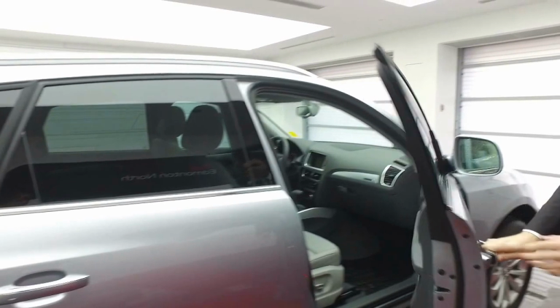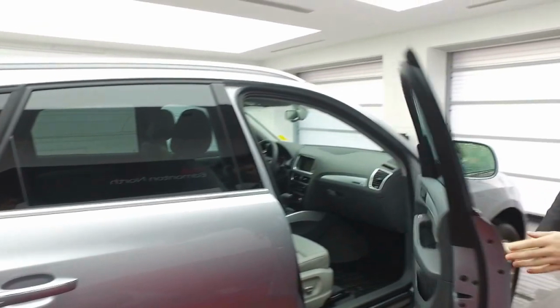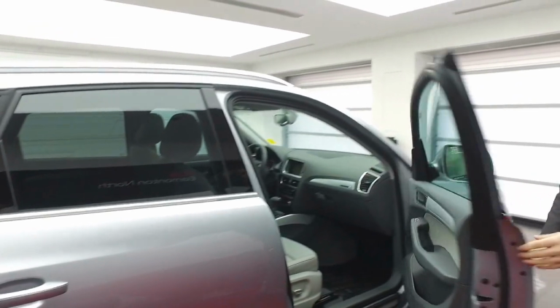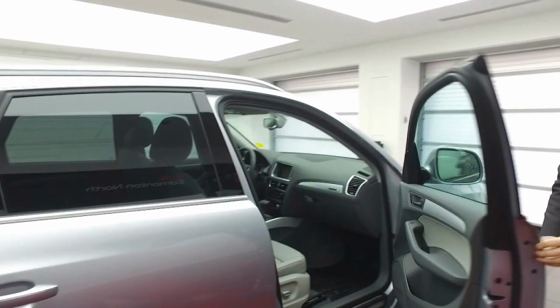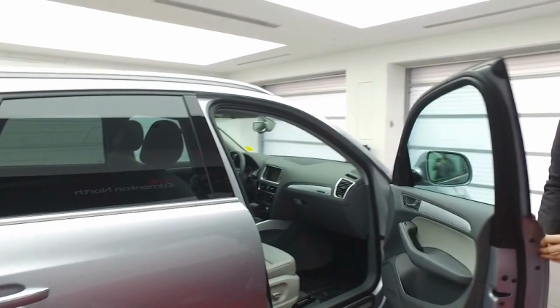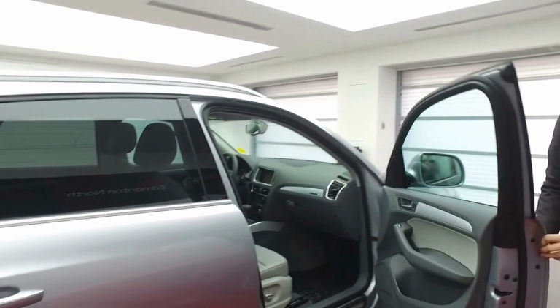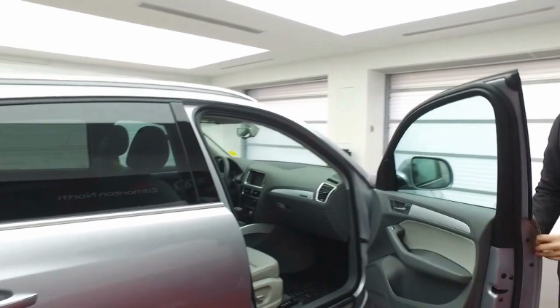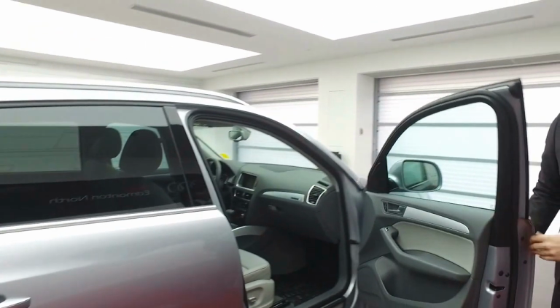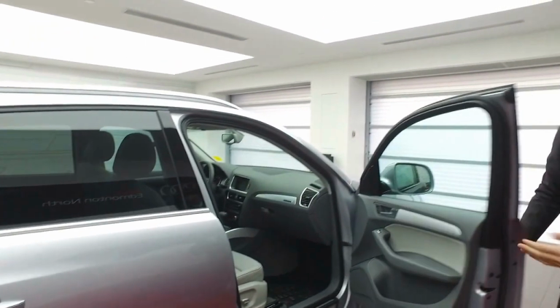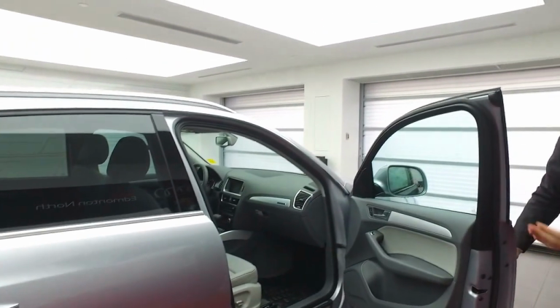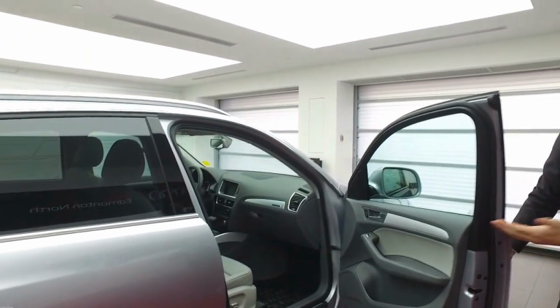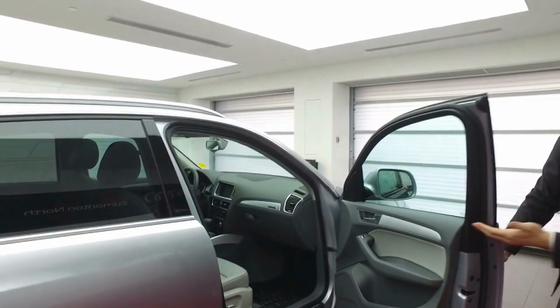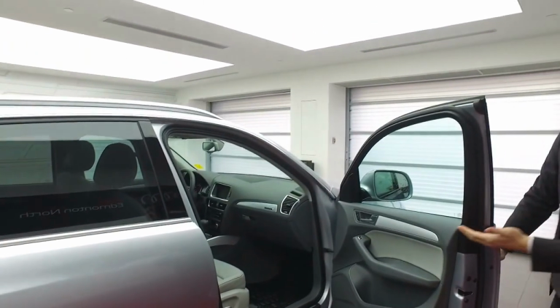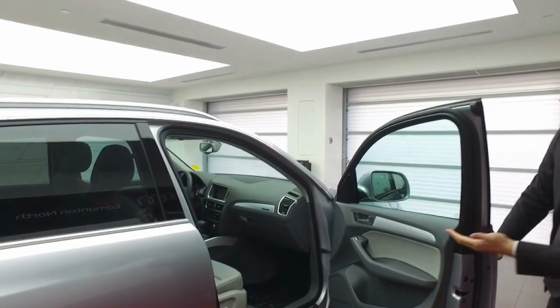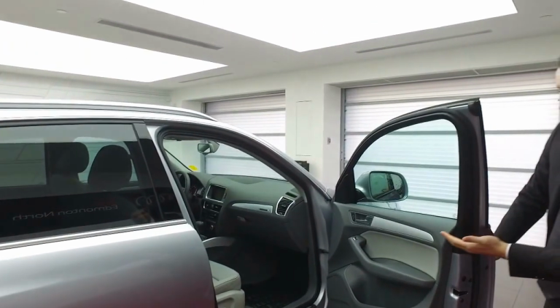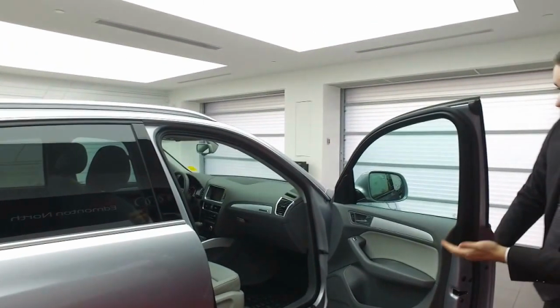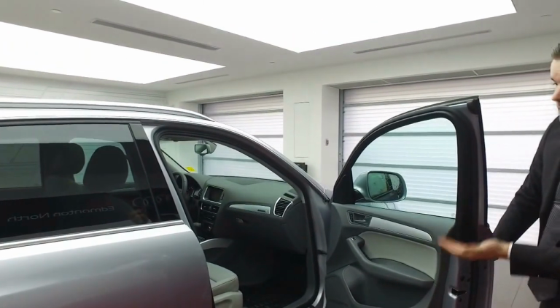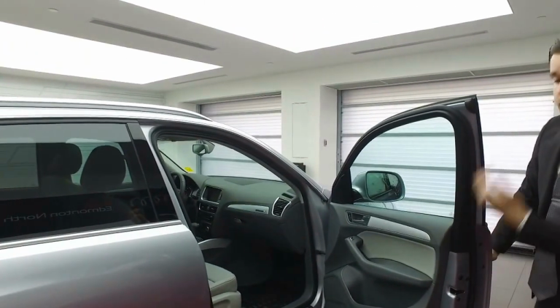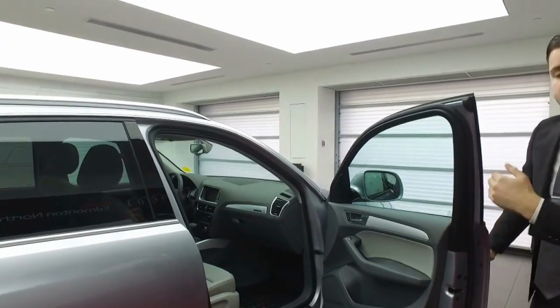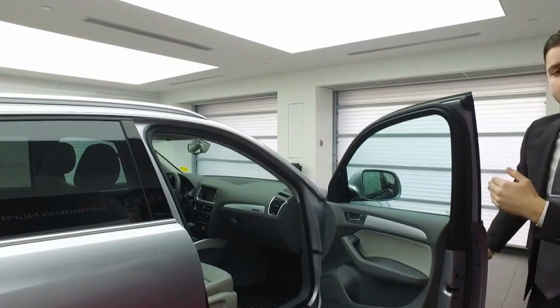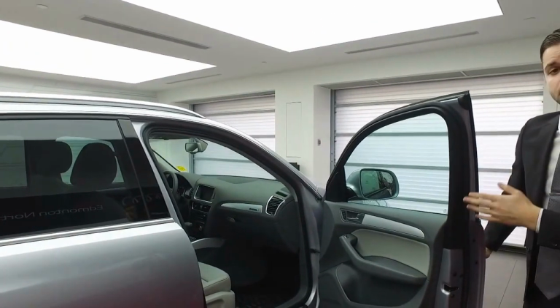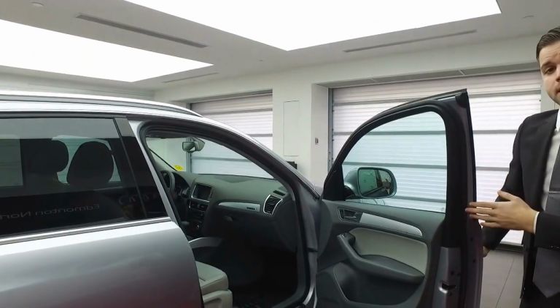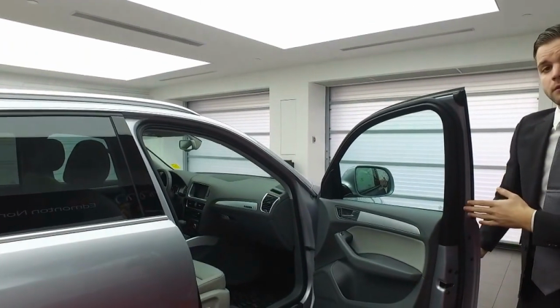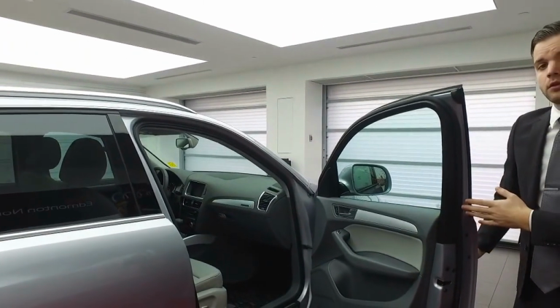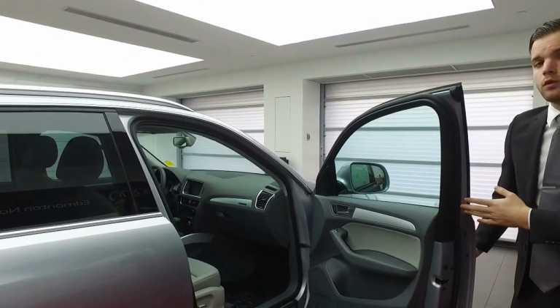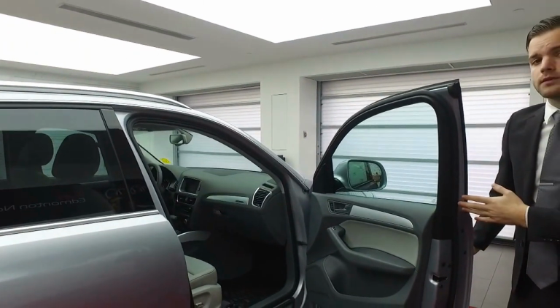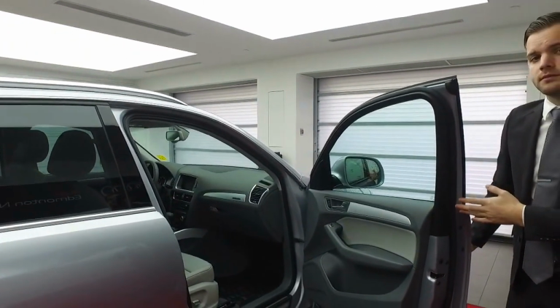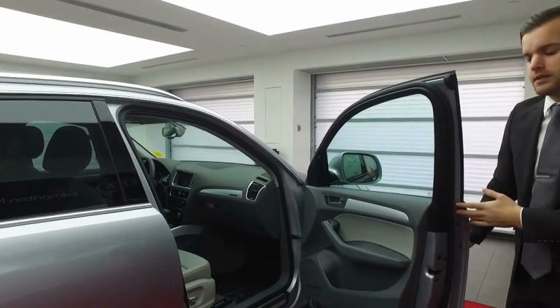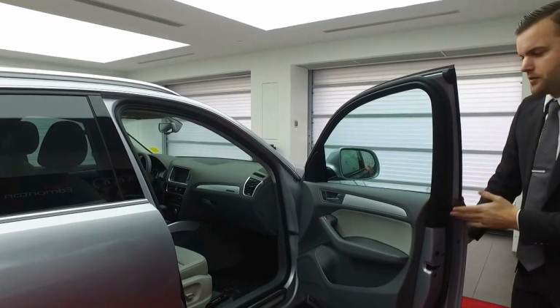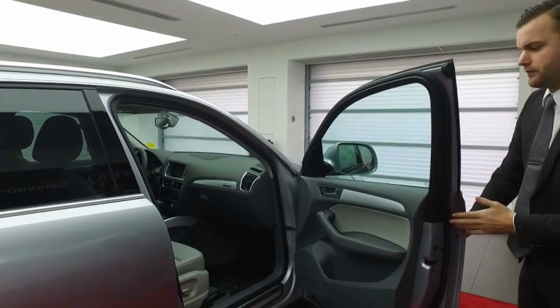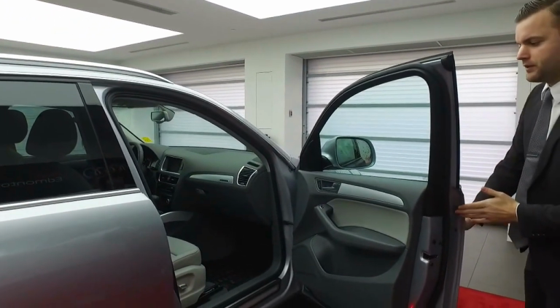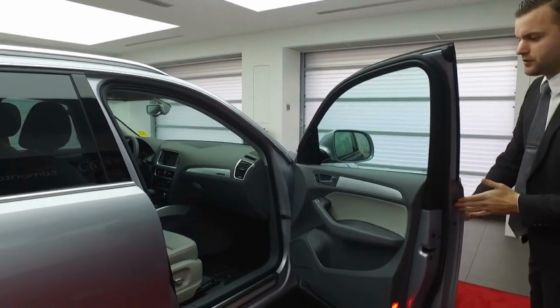Now we're going to end off on the interior. I'll invite you onto the inside — I'm going to meet you on the other side and we'll go over some interior features.